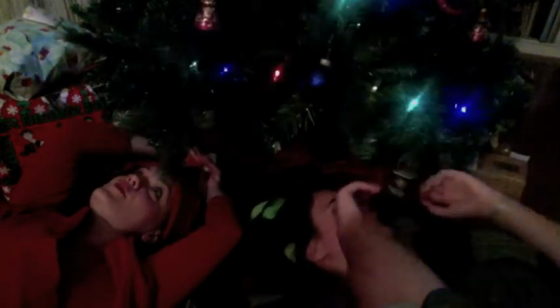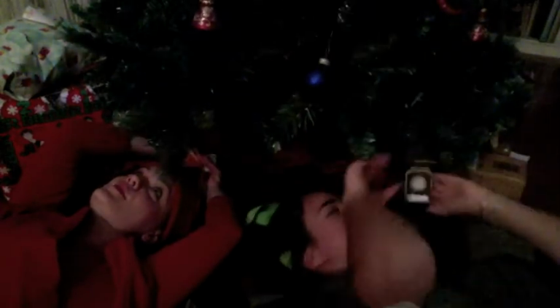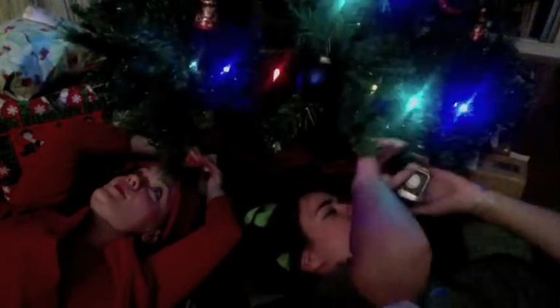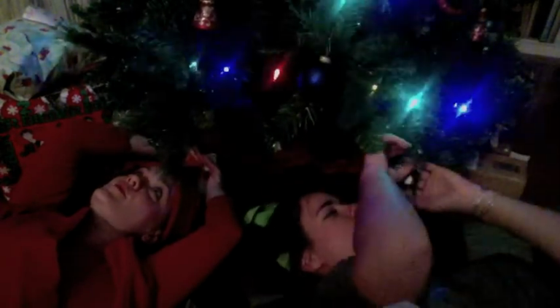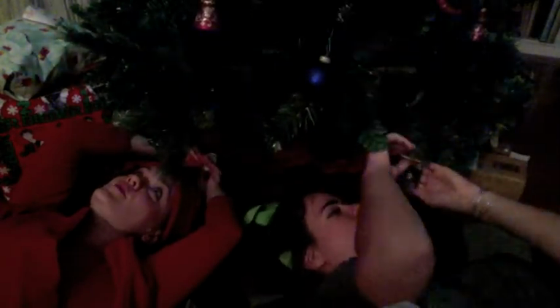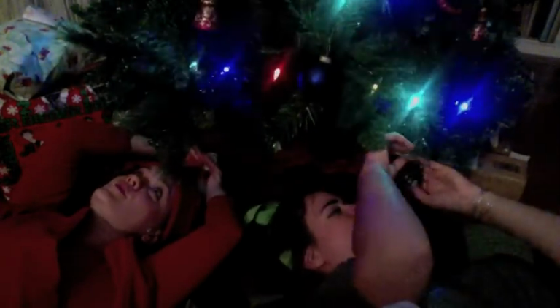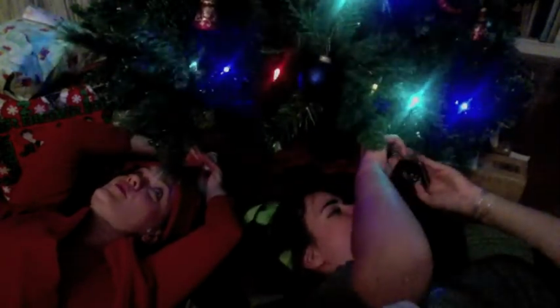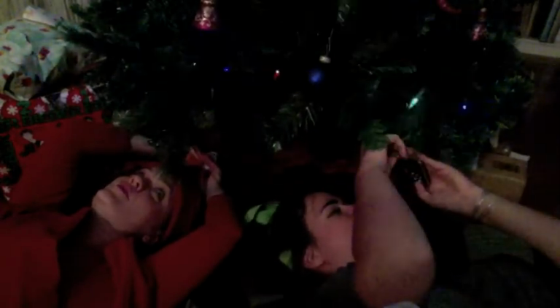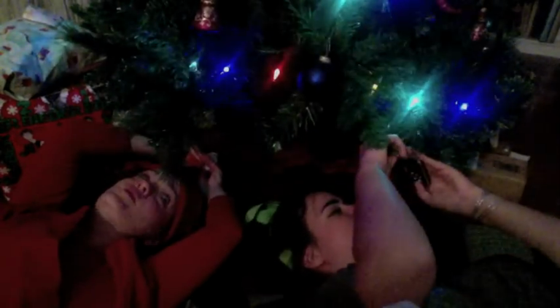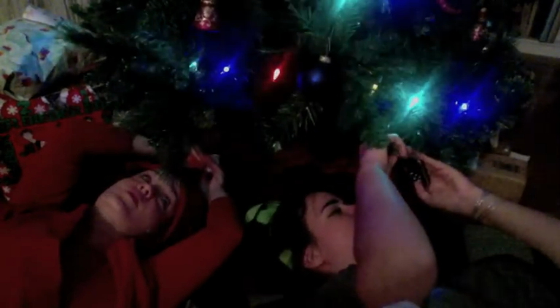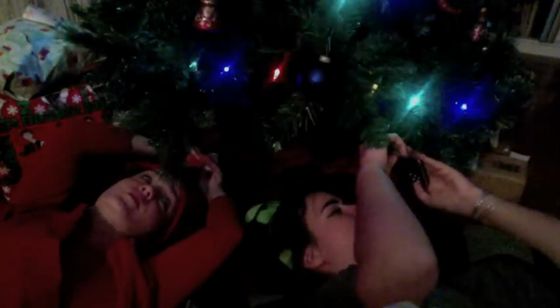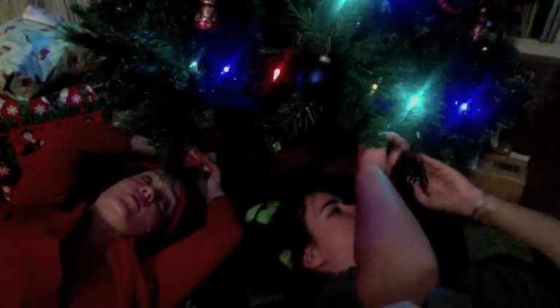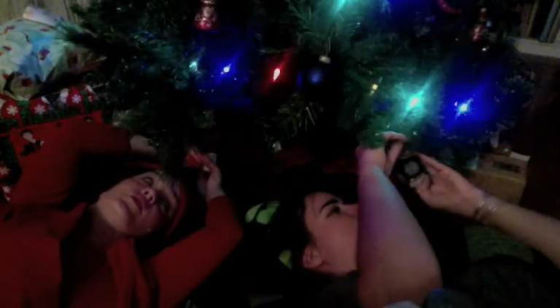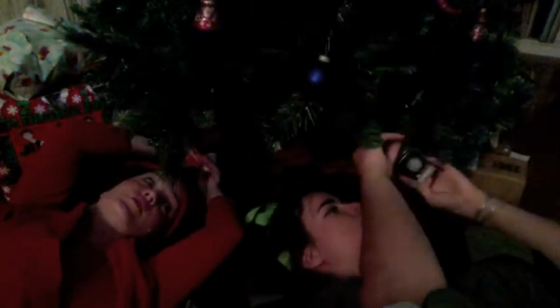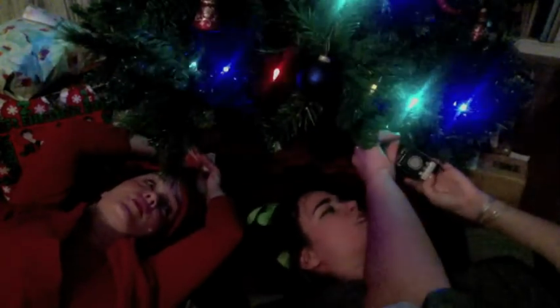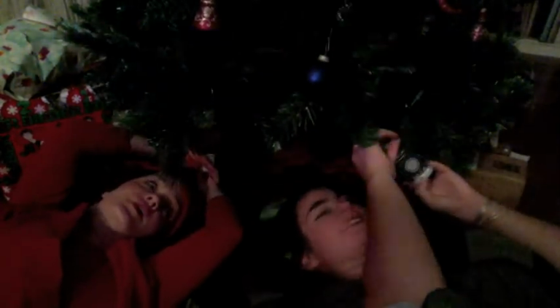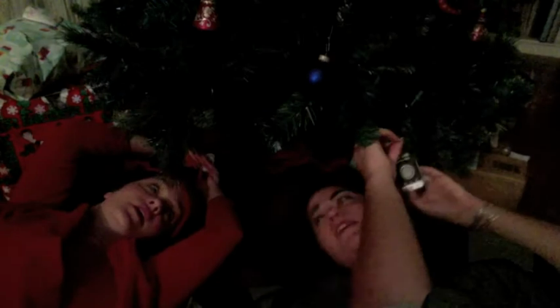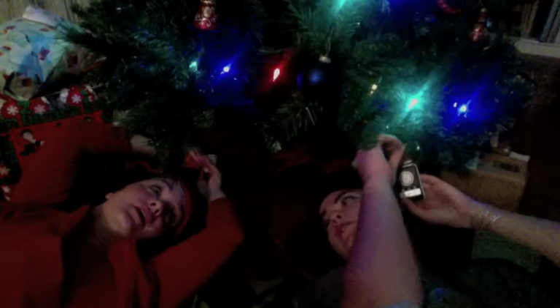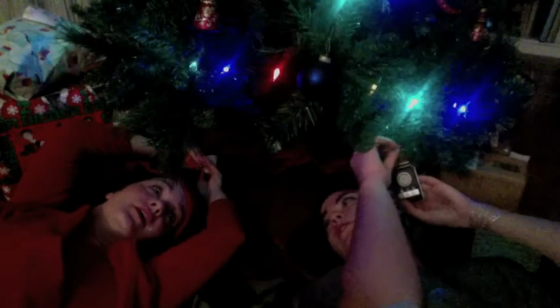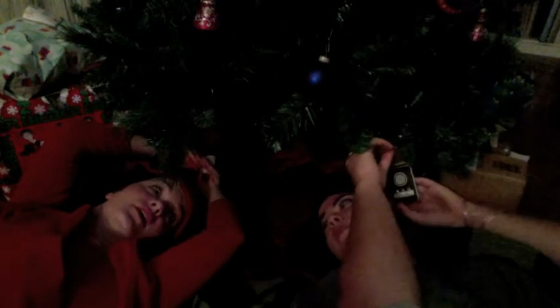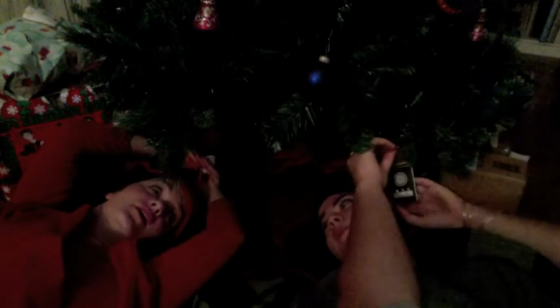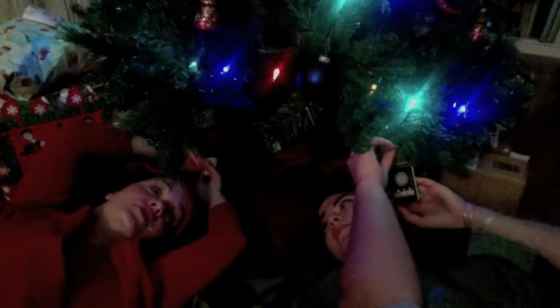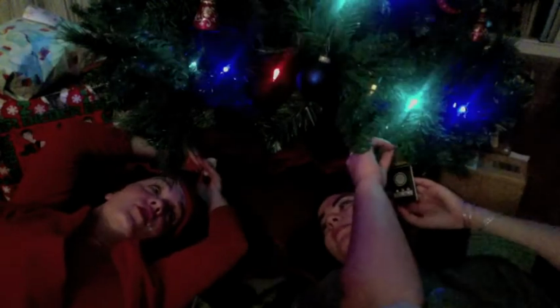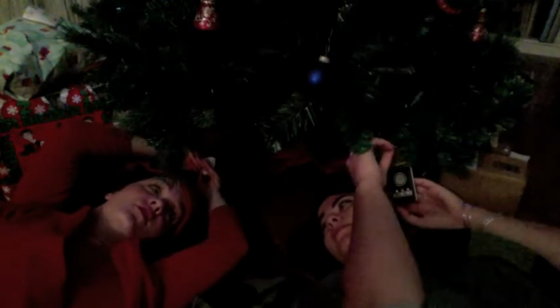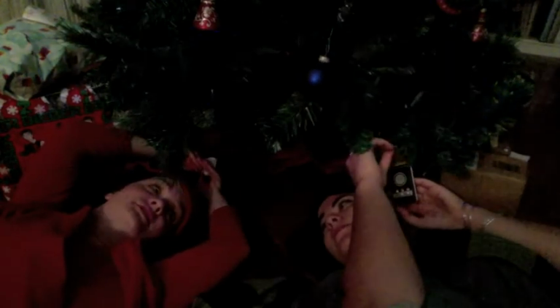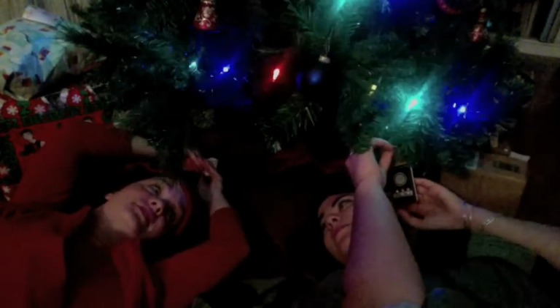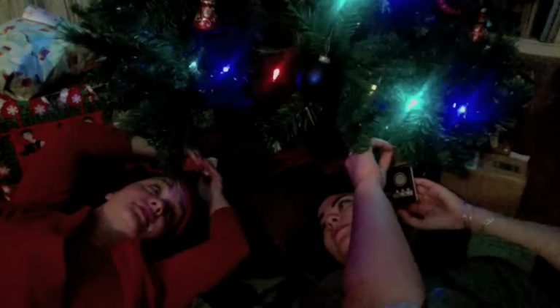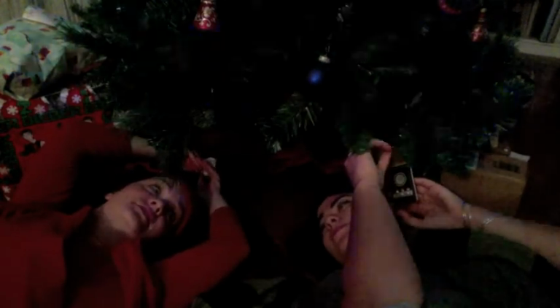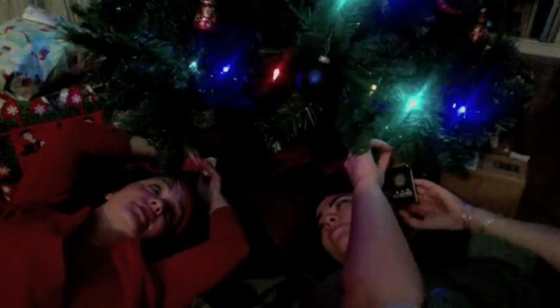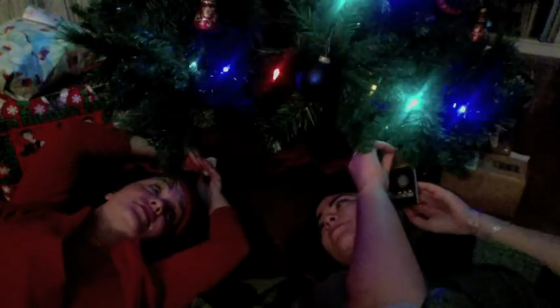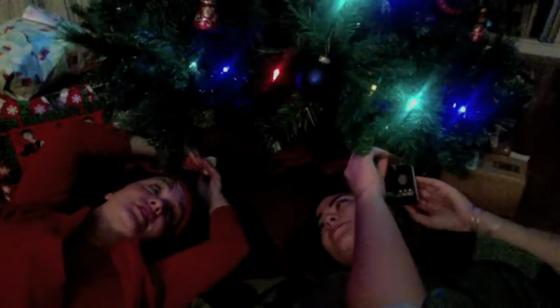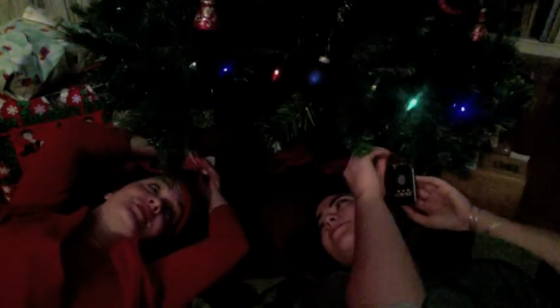Do you have a cell phone ornament? No, it's a Star Trek movie.